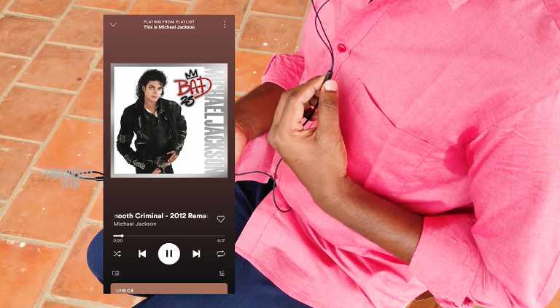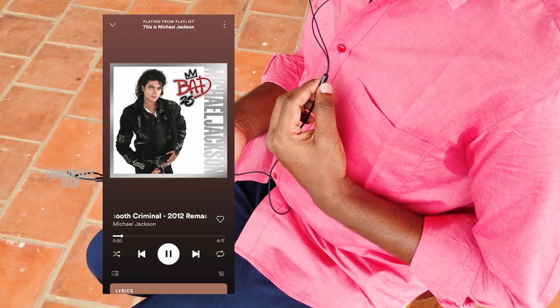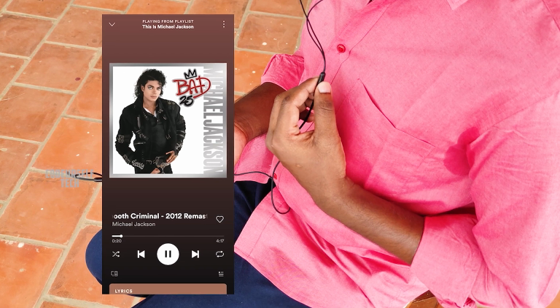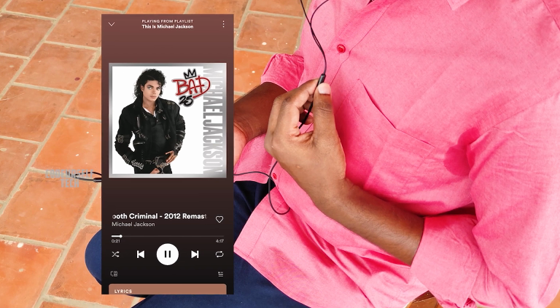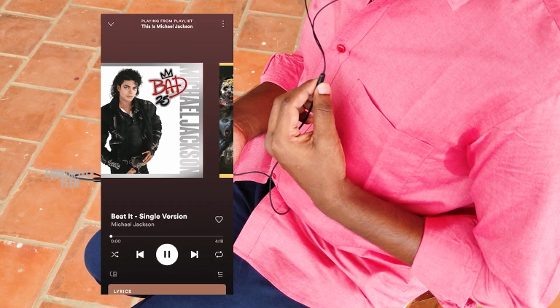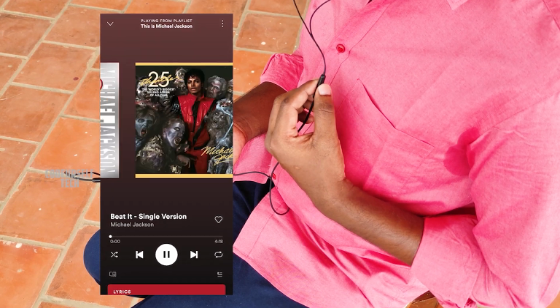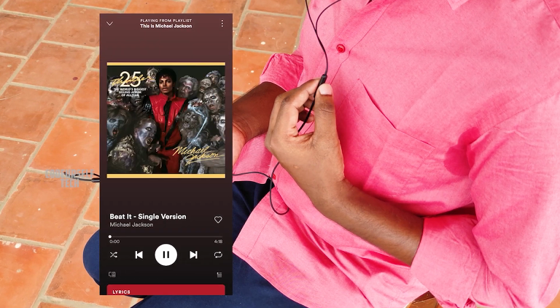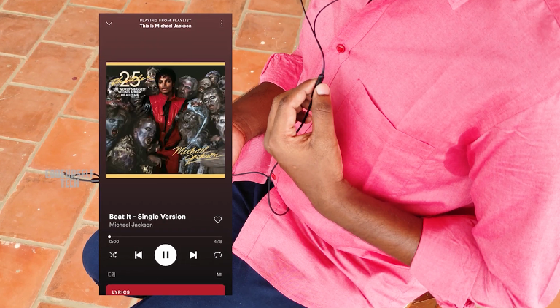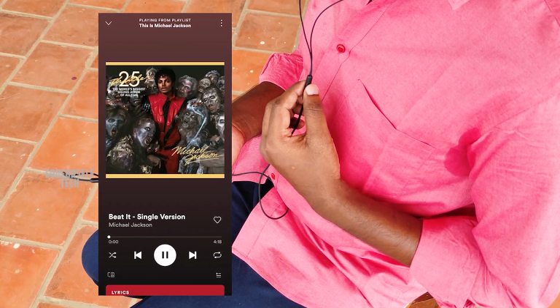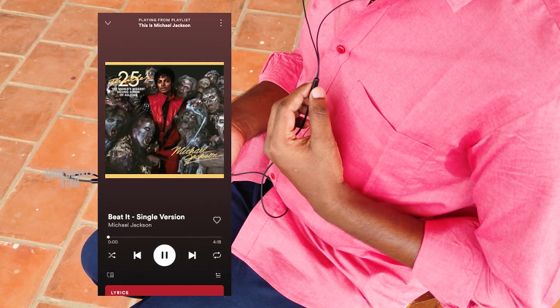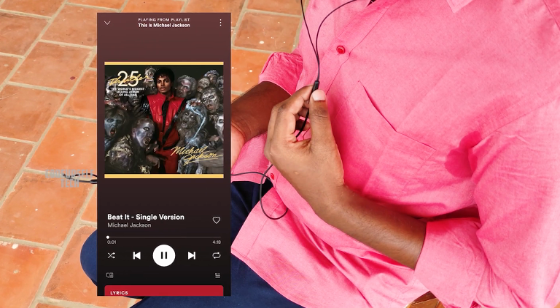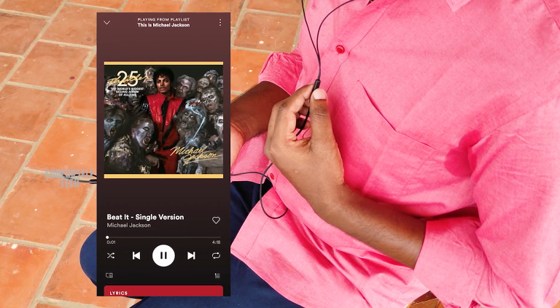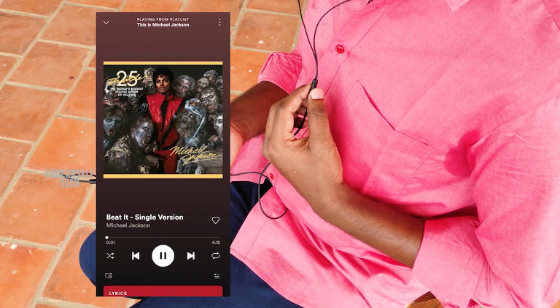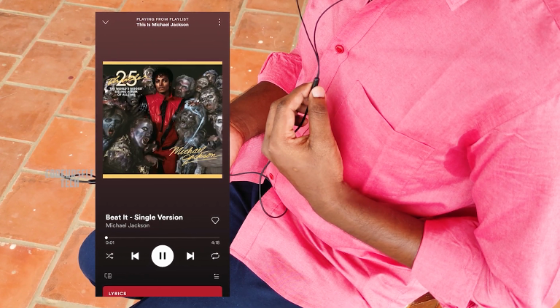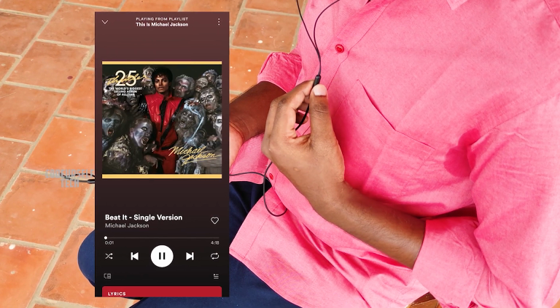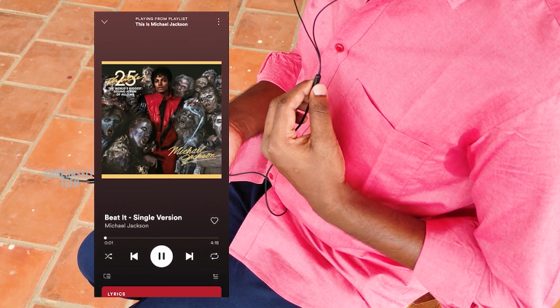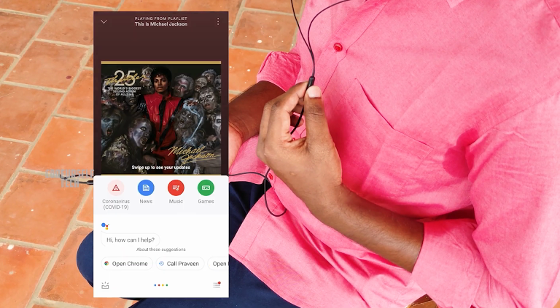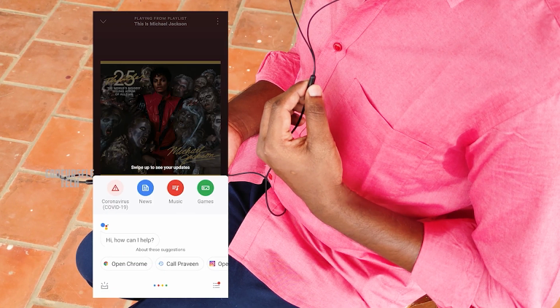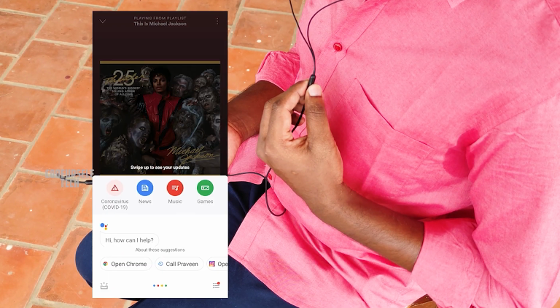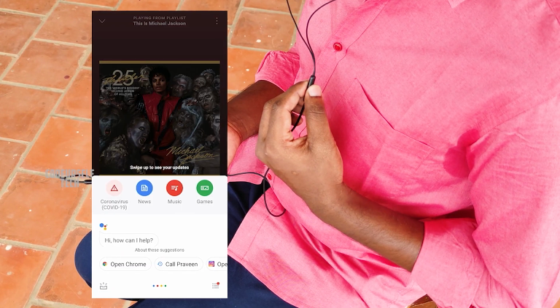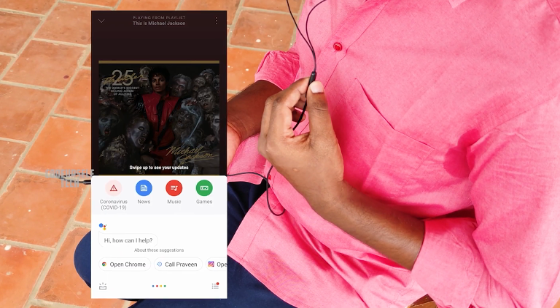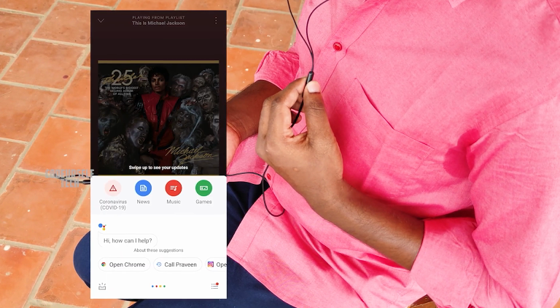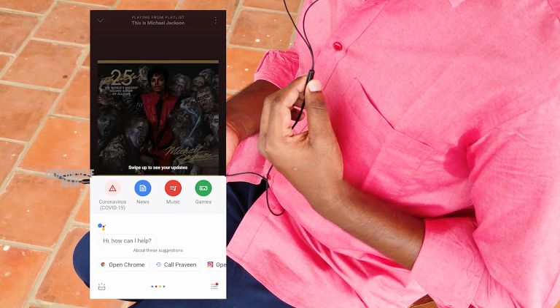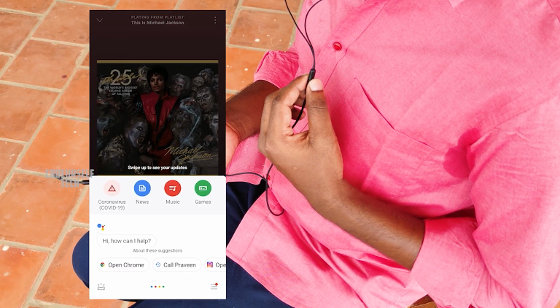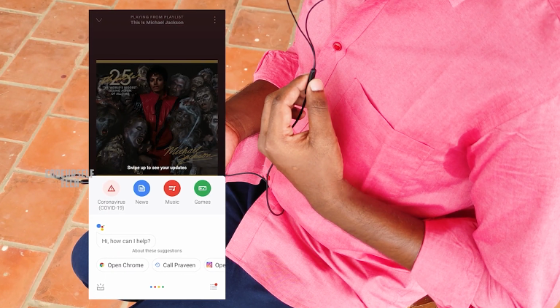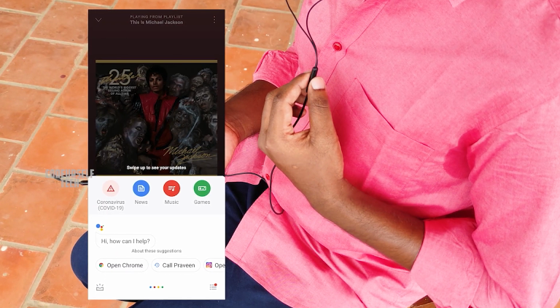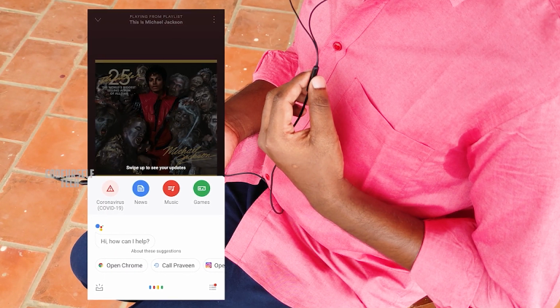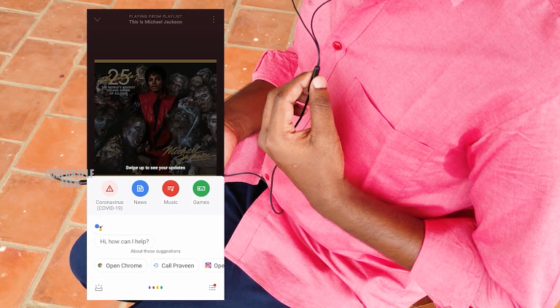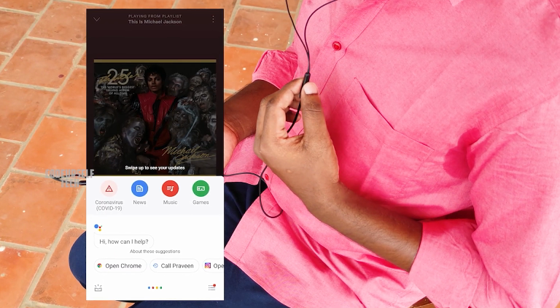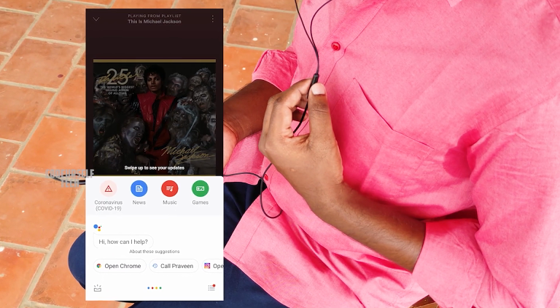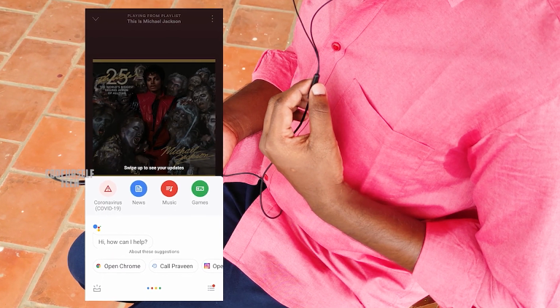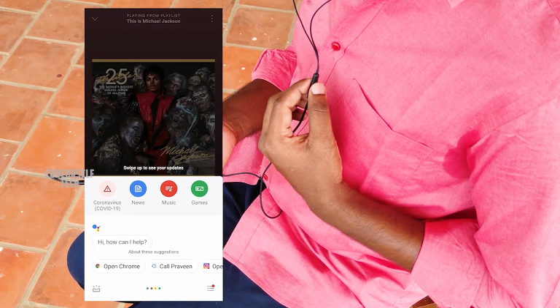You can single tap to play or pause music. Double tap for the next track. On a long press you can wake up Google Assistant.